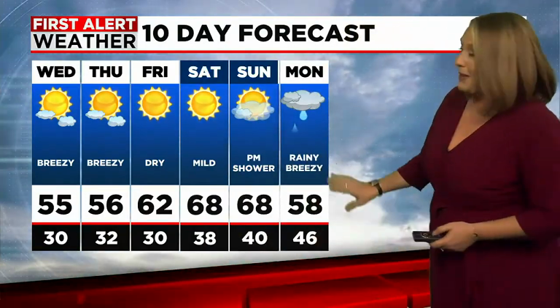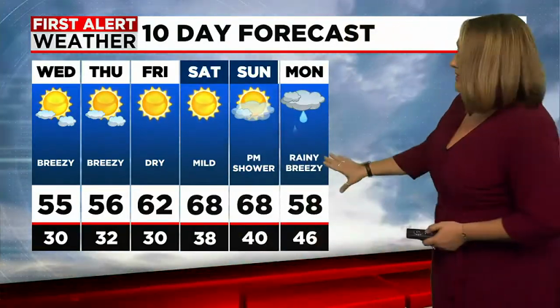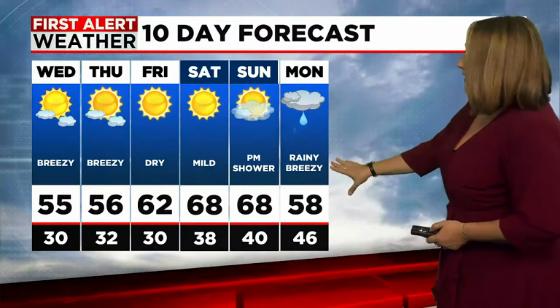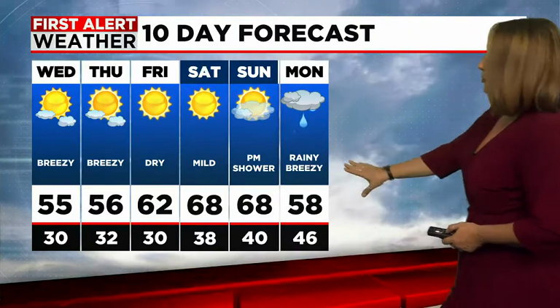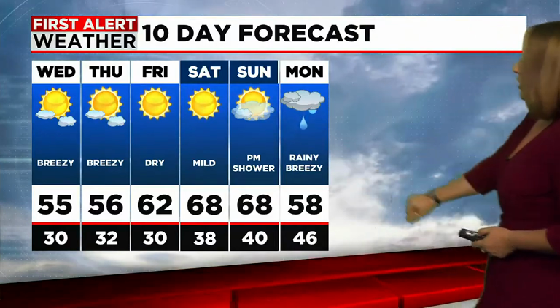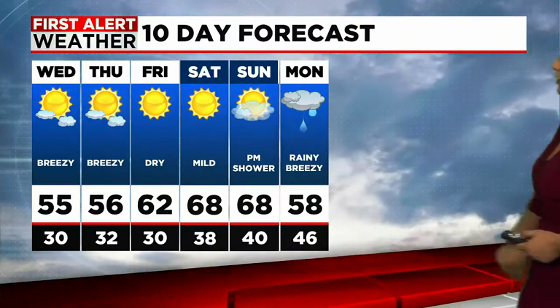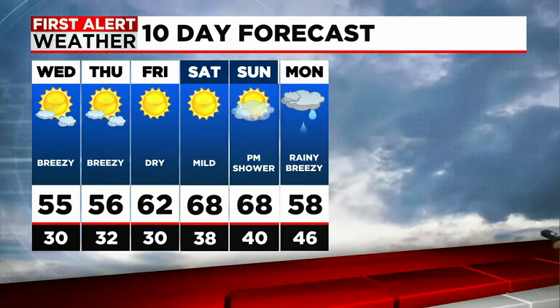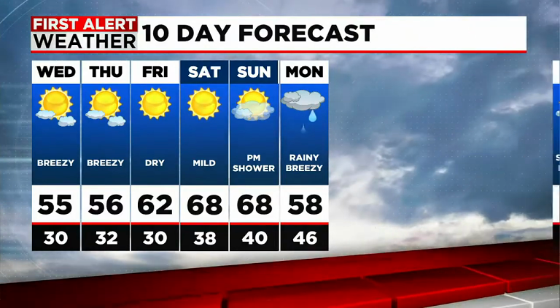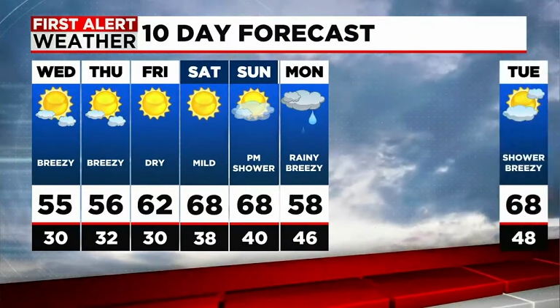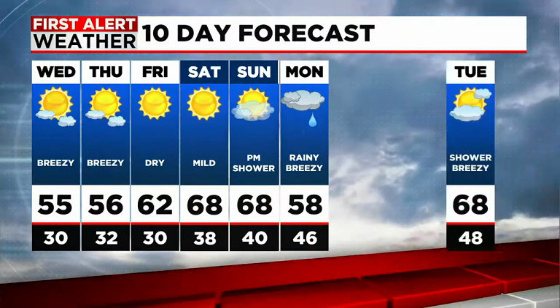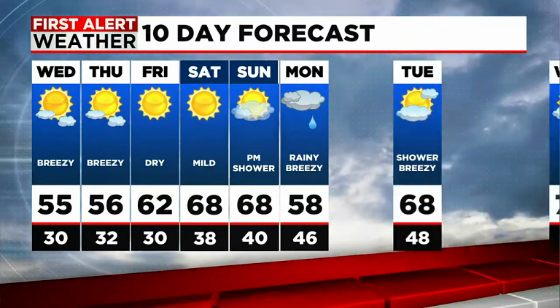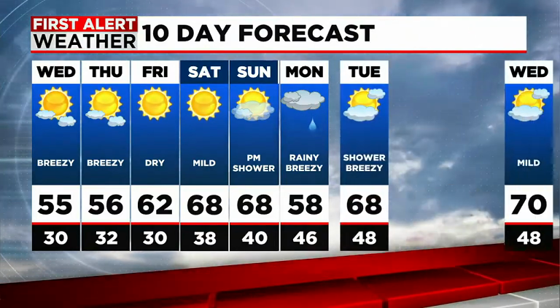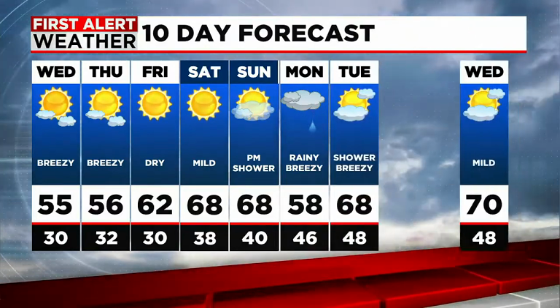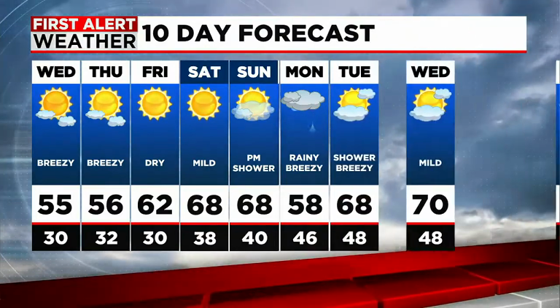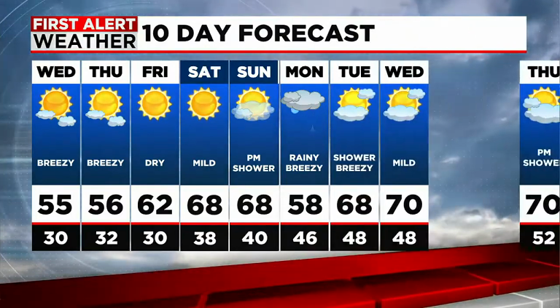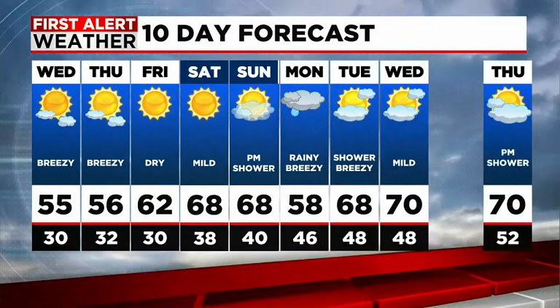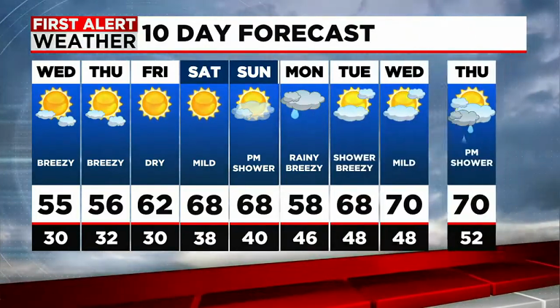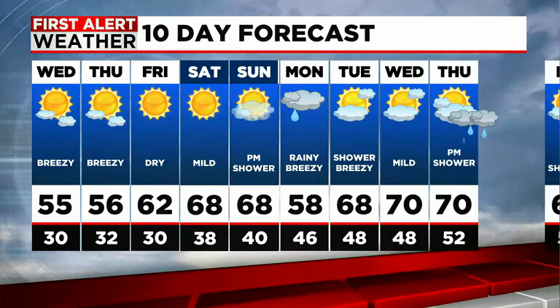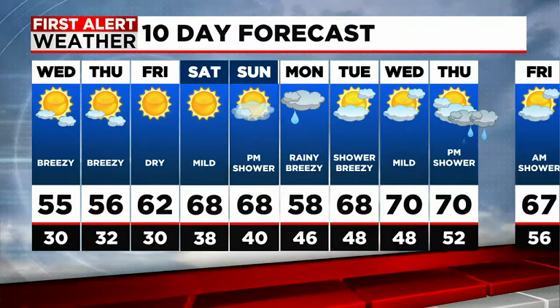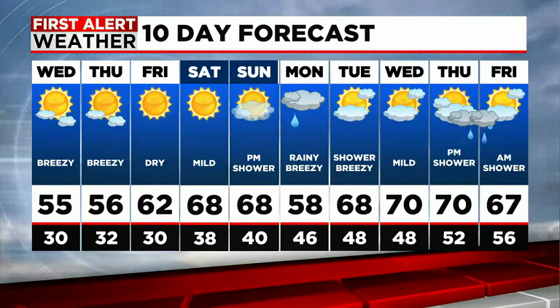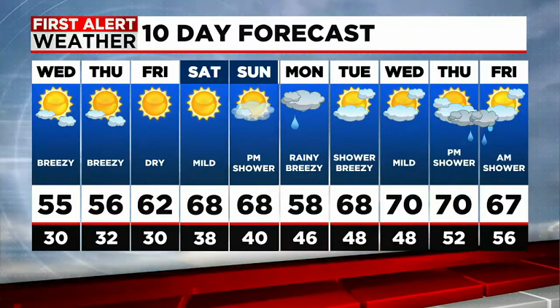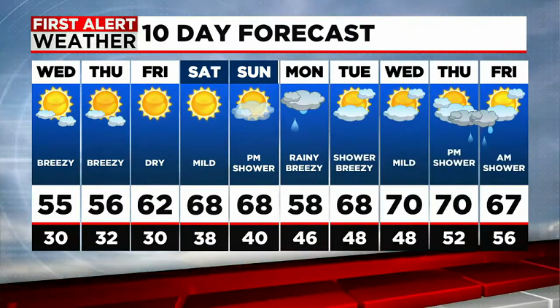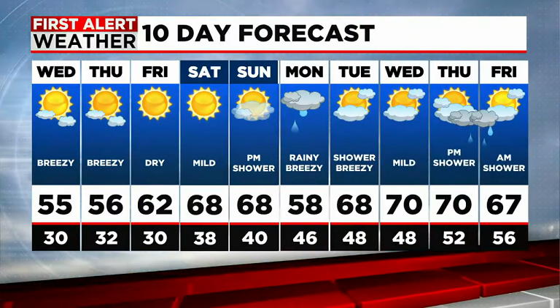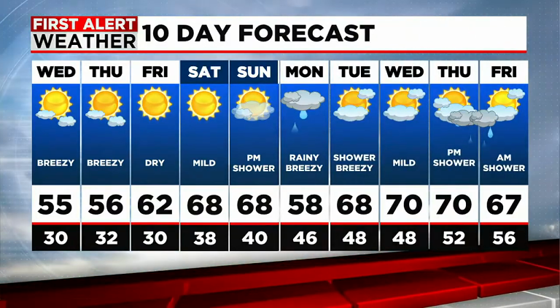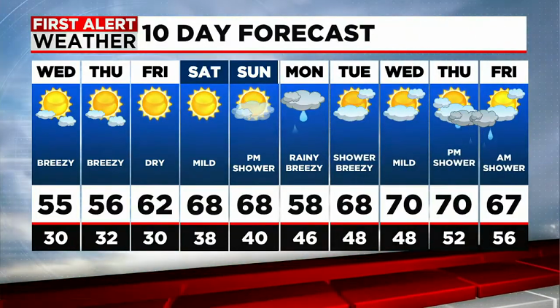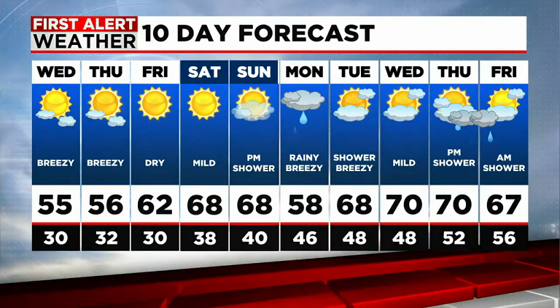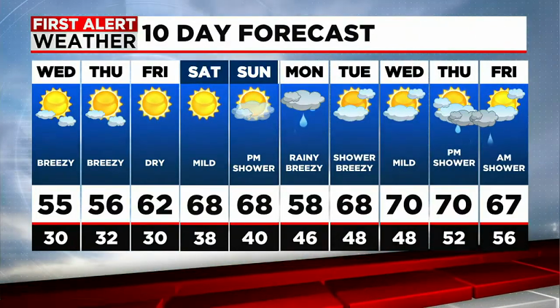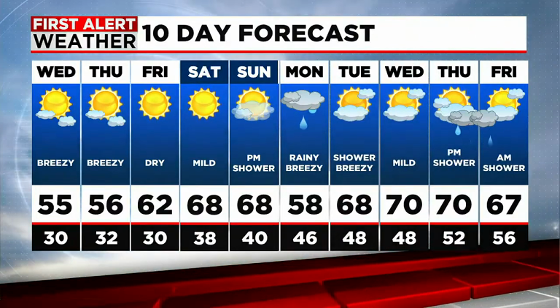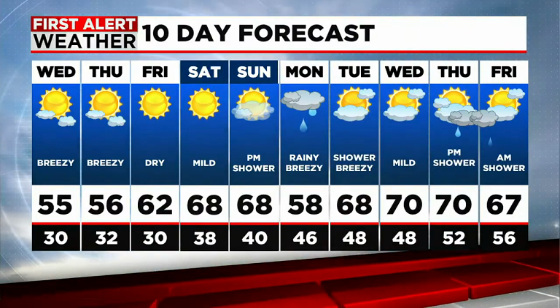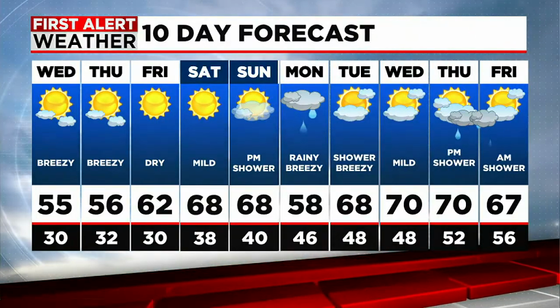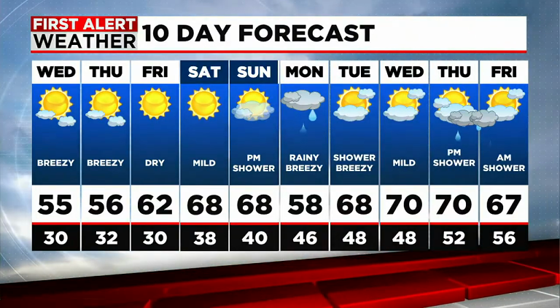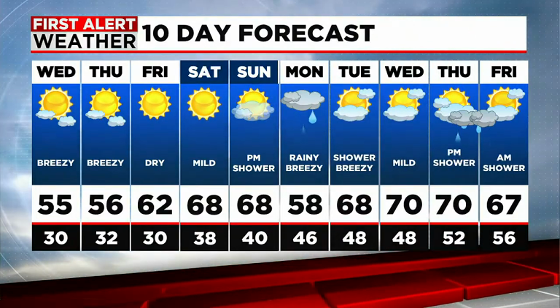Monday cools off a little bit with some showers, and then the rest of next week is trending much warmer than normal.